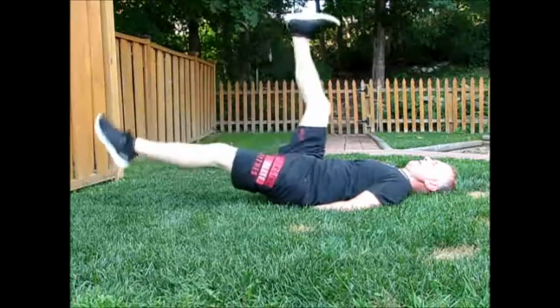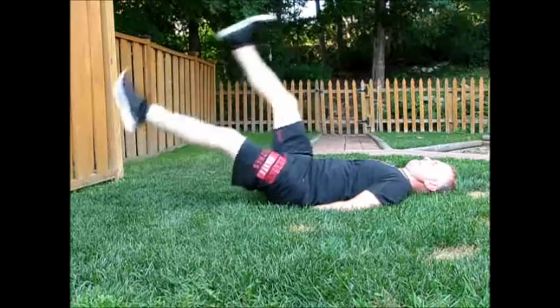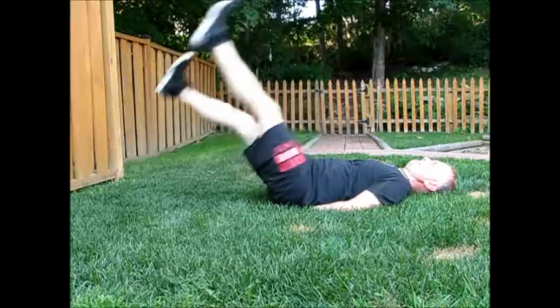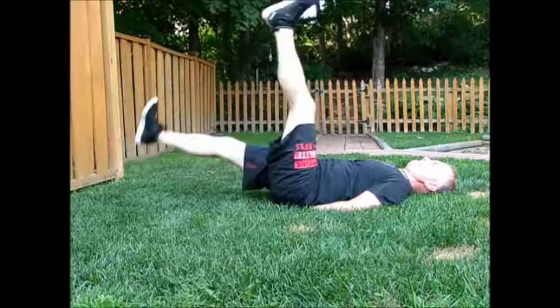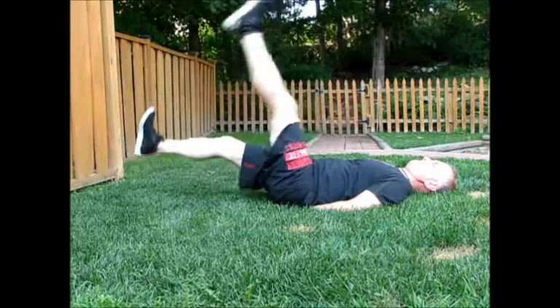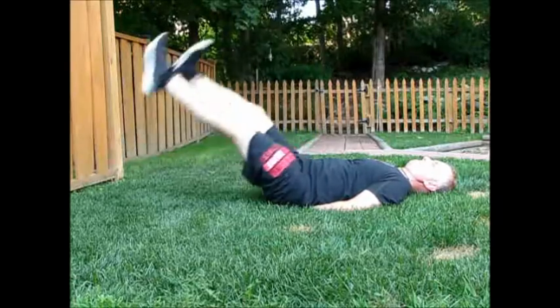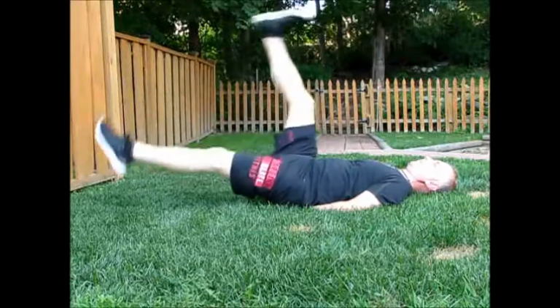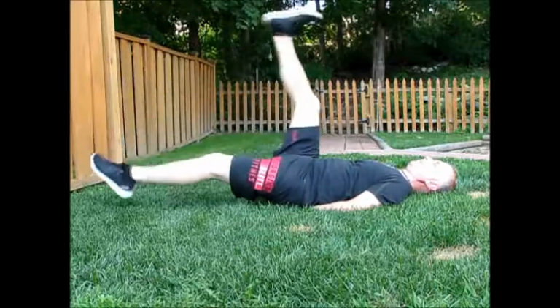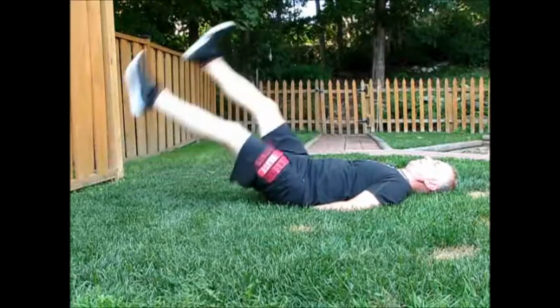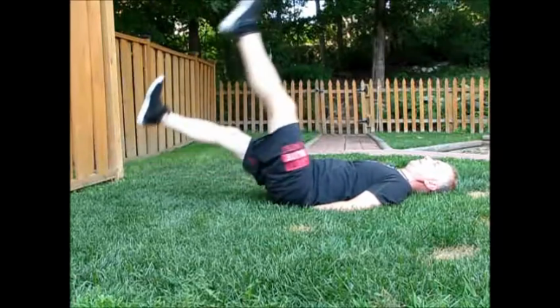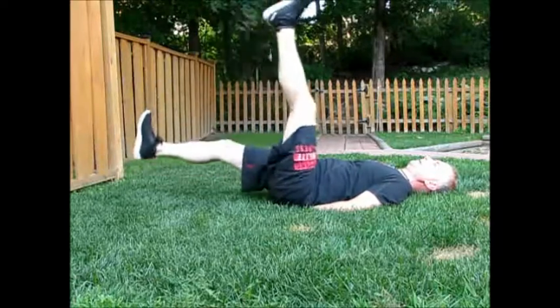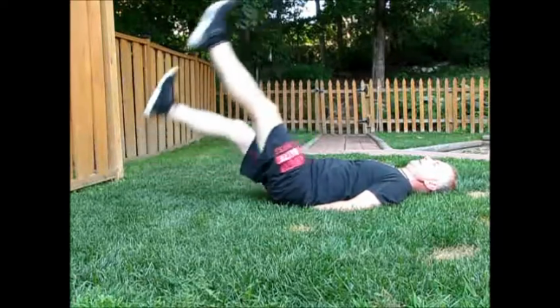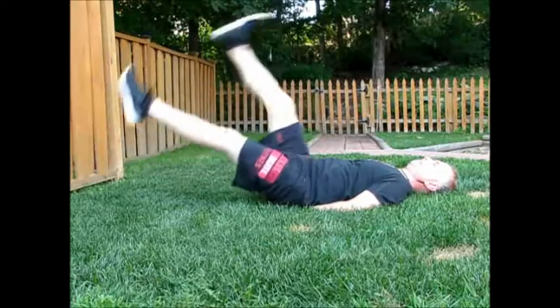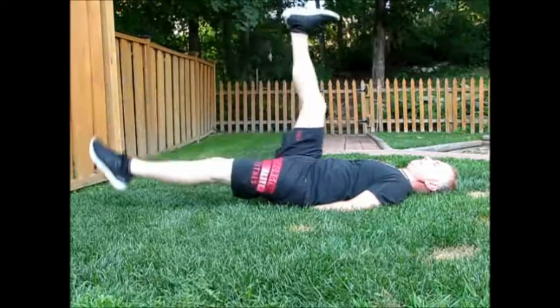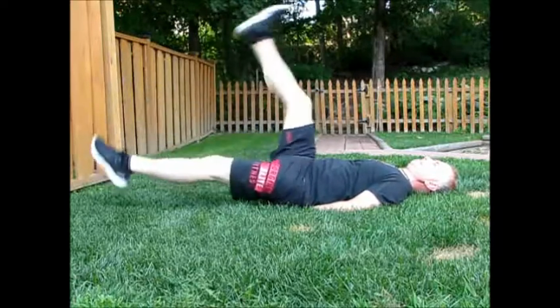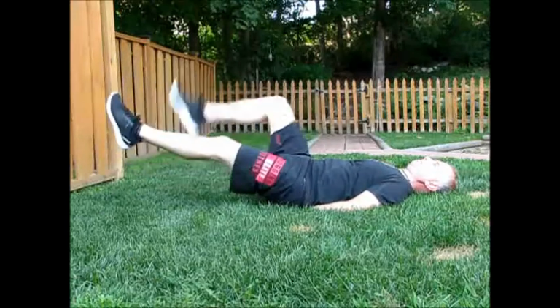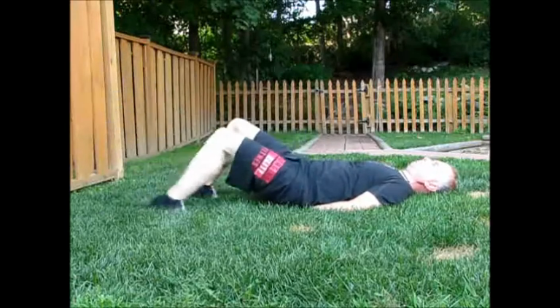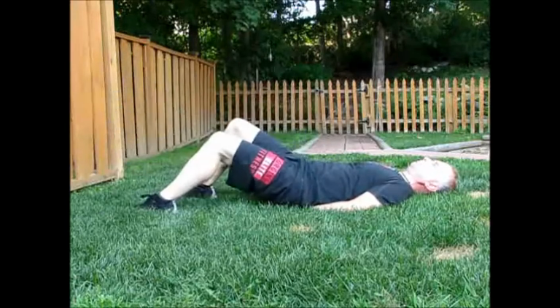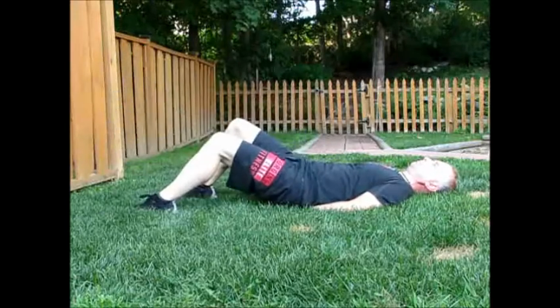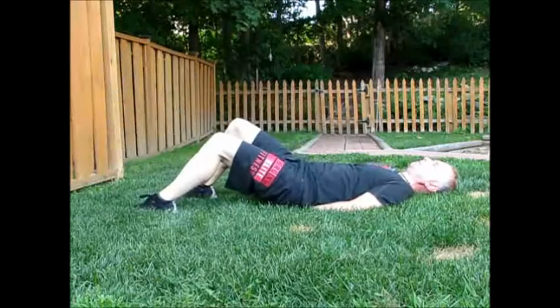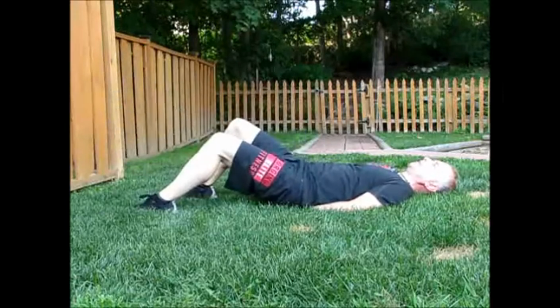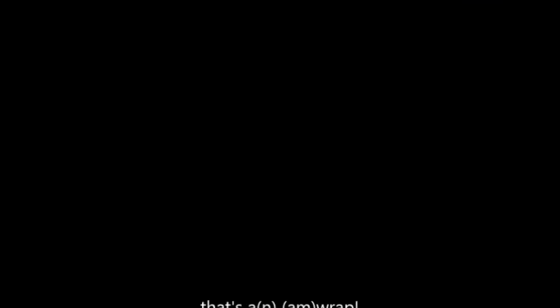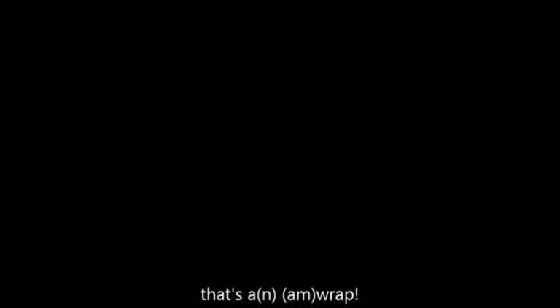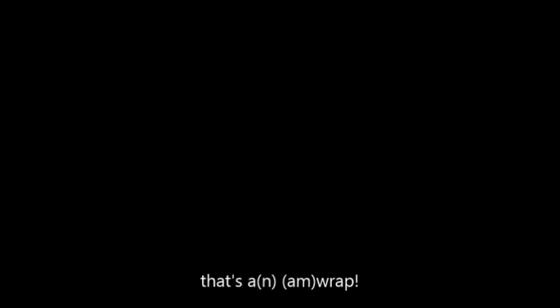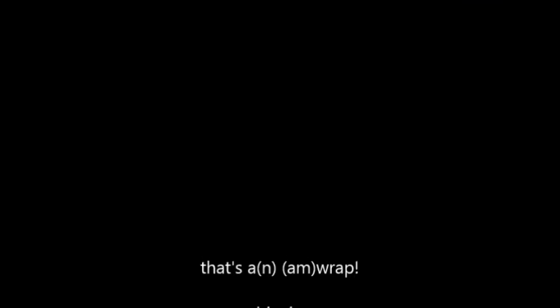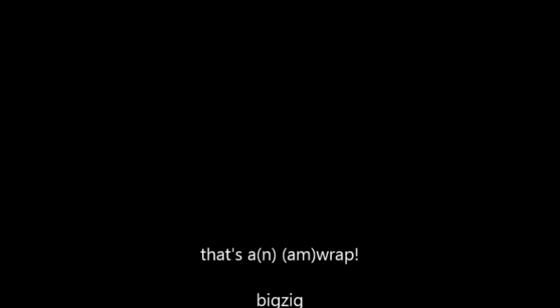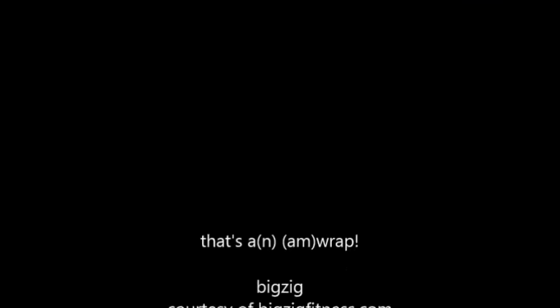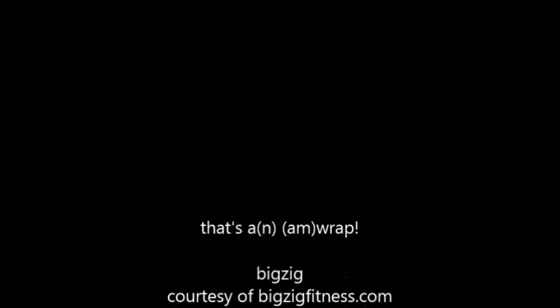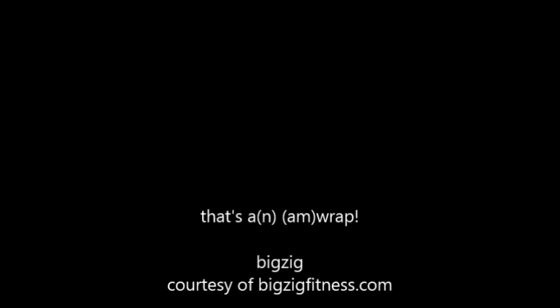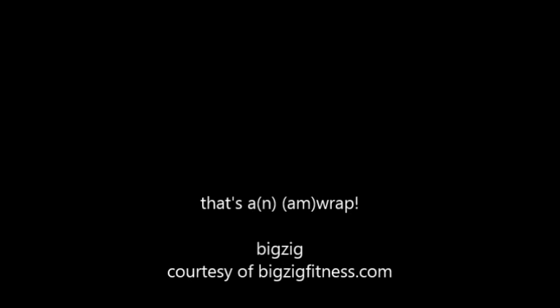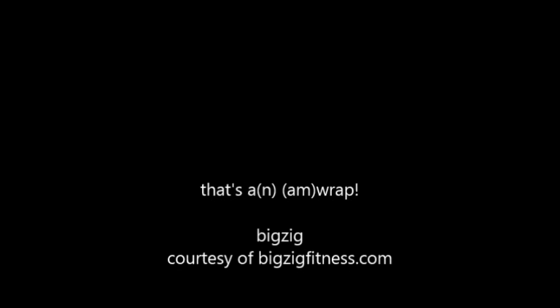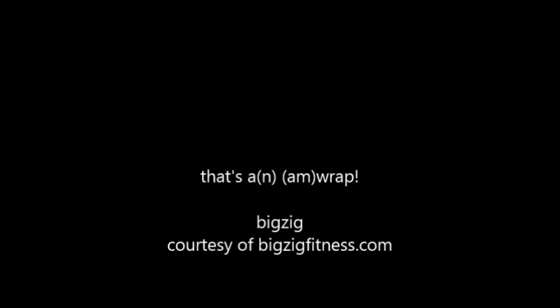This is a good burn. Make sure you put your hands under your back for support if you need it. Let's do this.